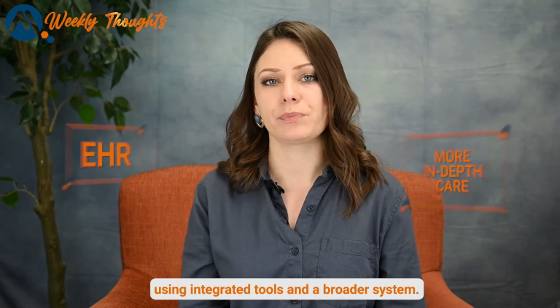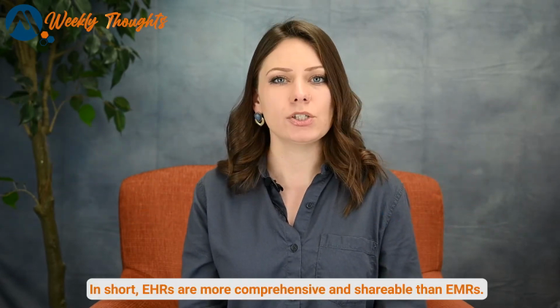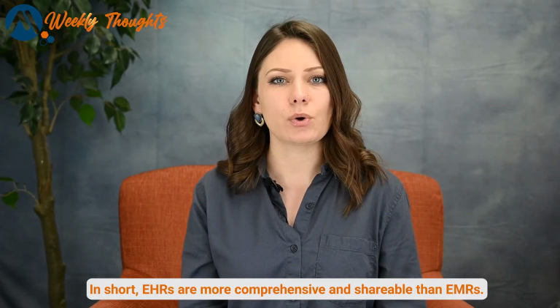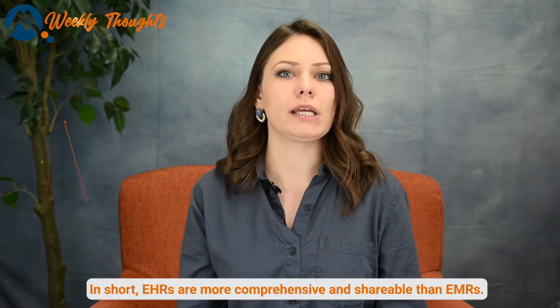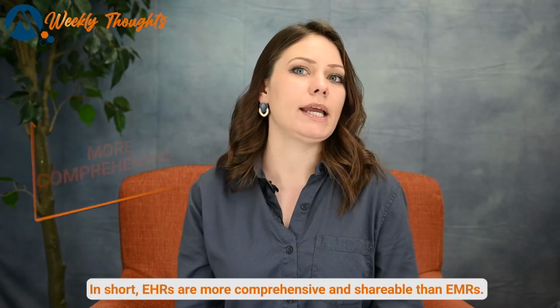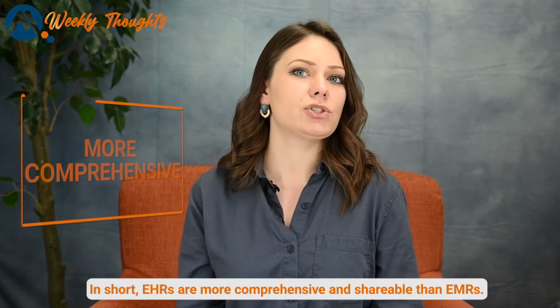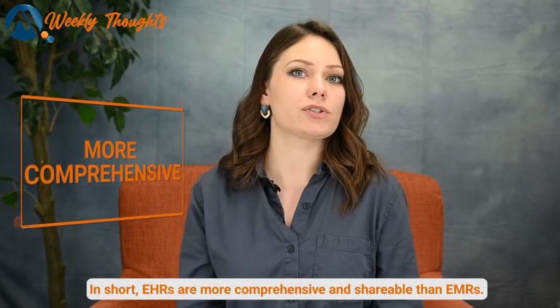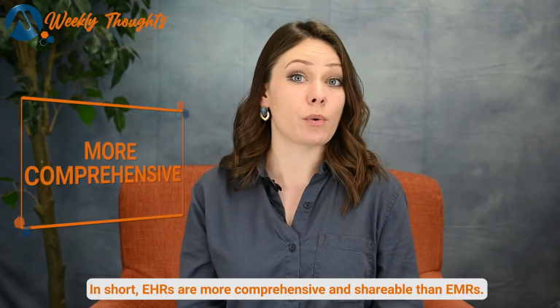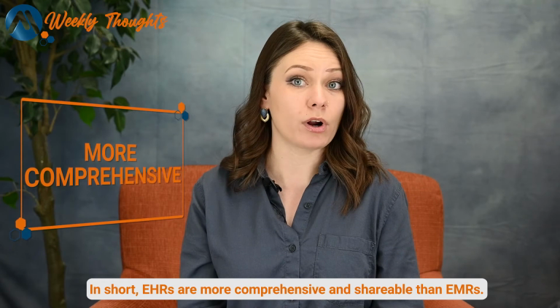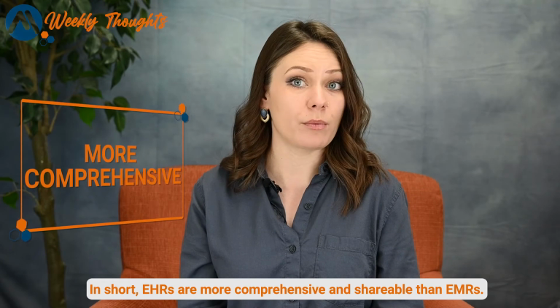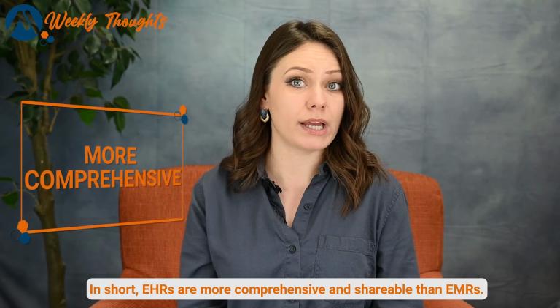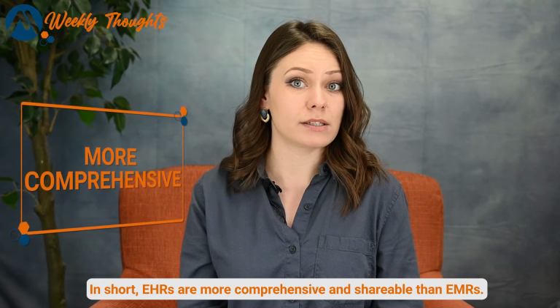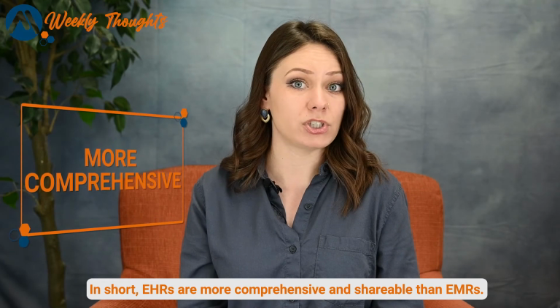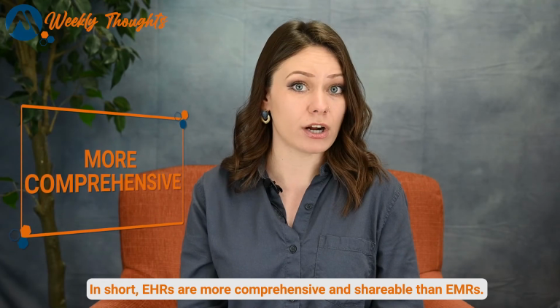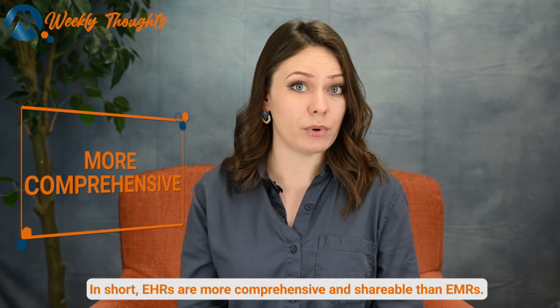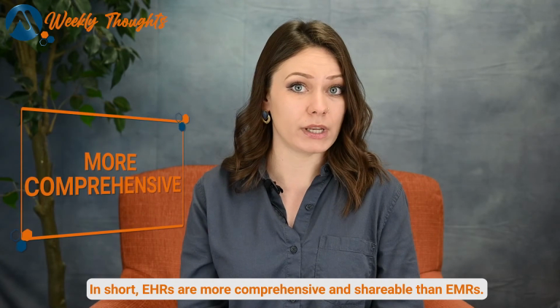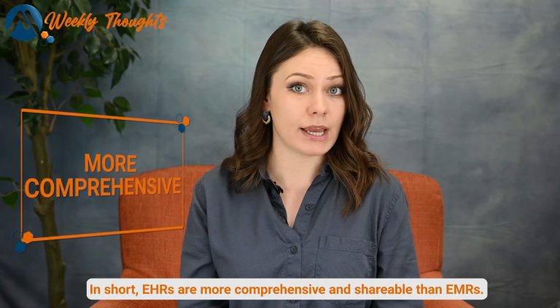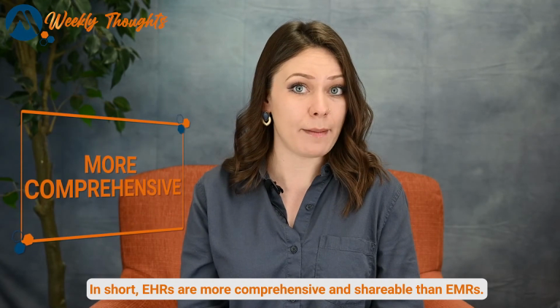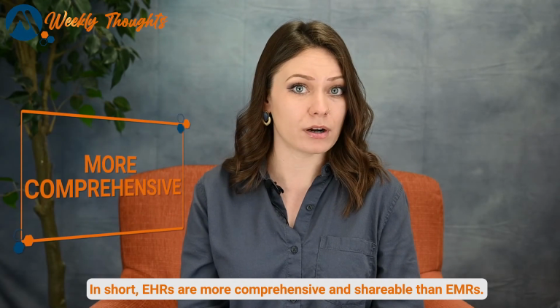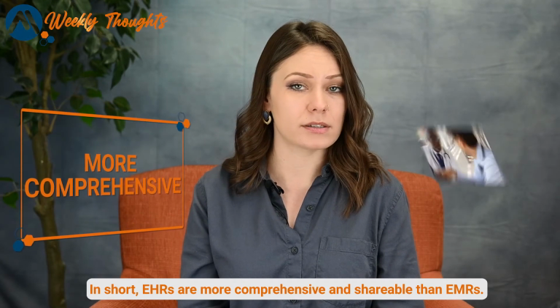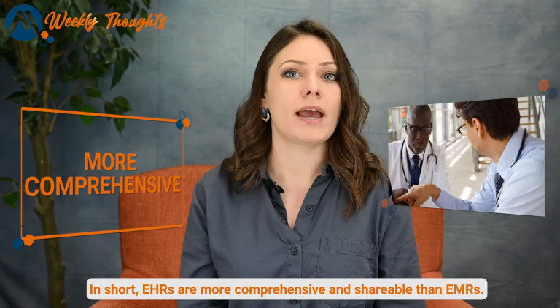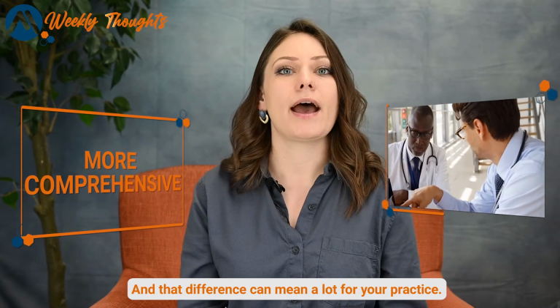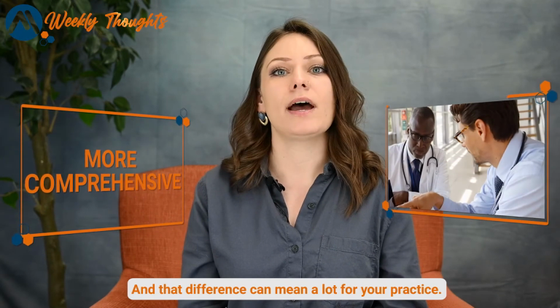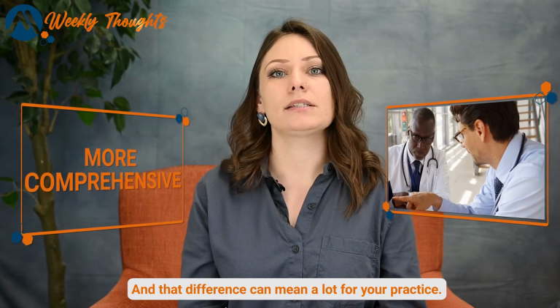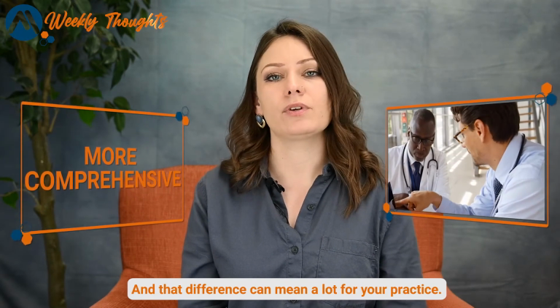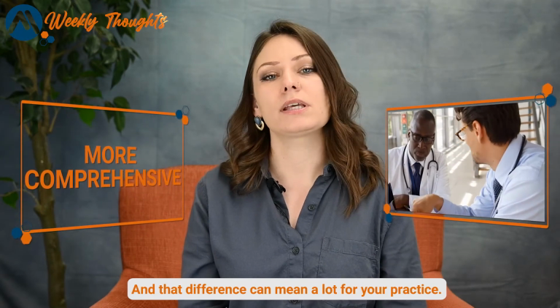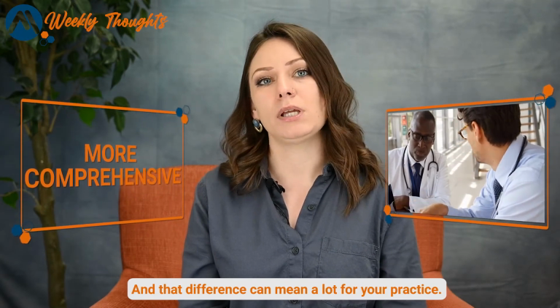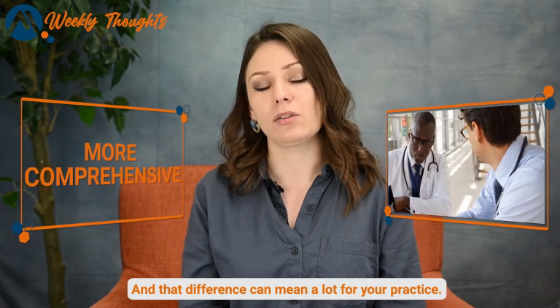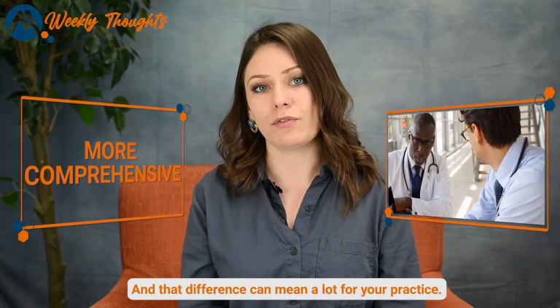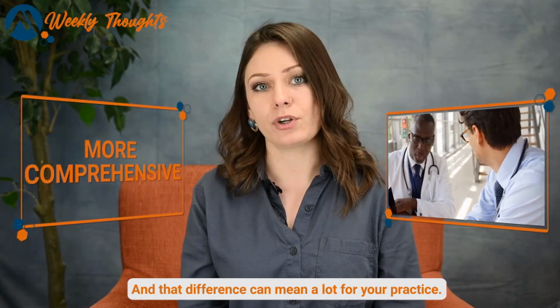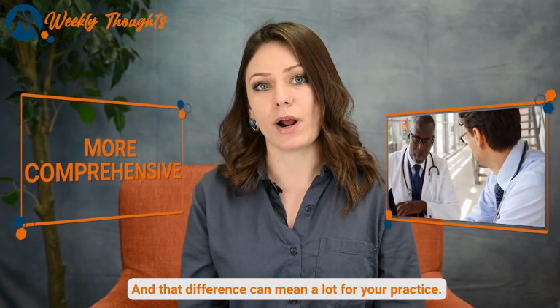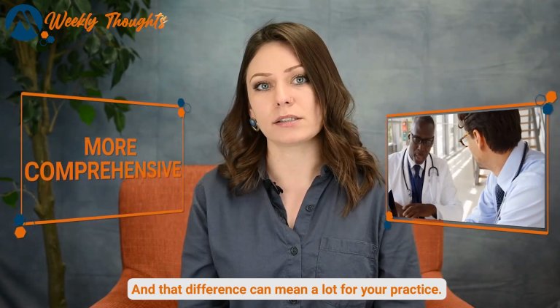In short, EHRs are more comprehensive and shareable than EMRs, and that difference can mean a lot for your practice.